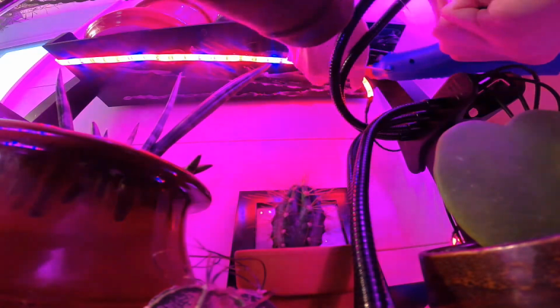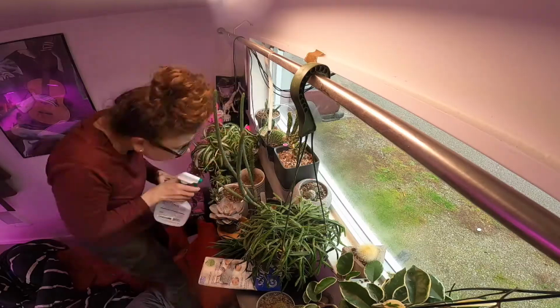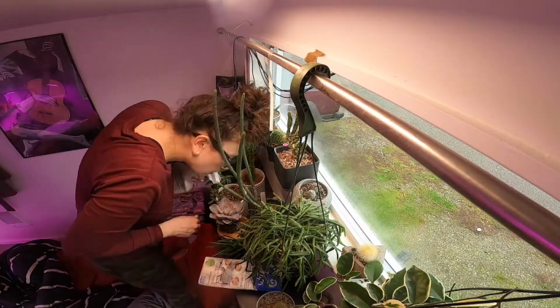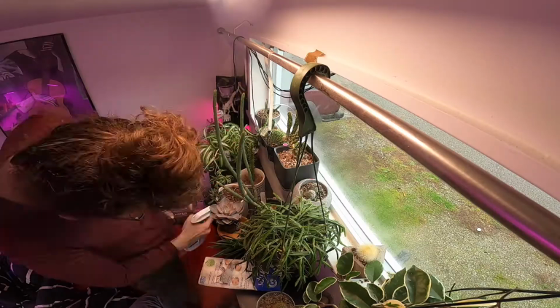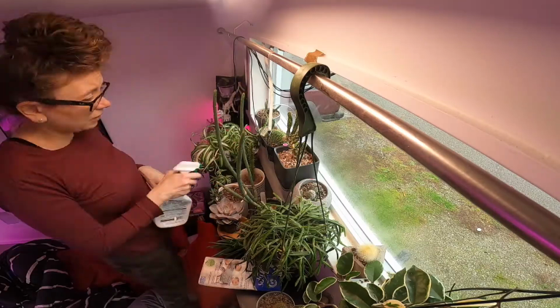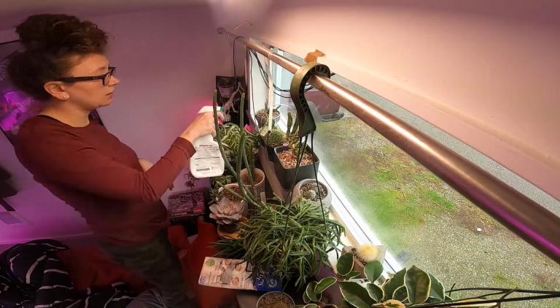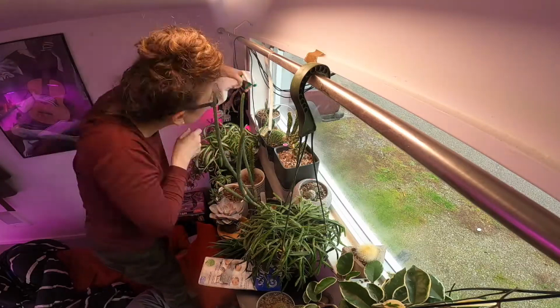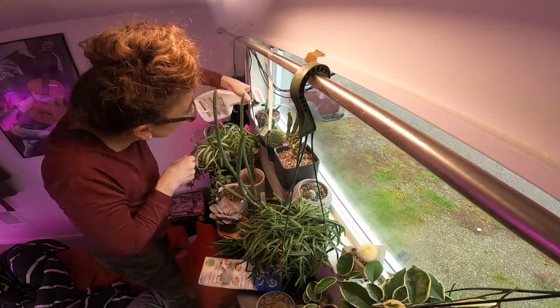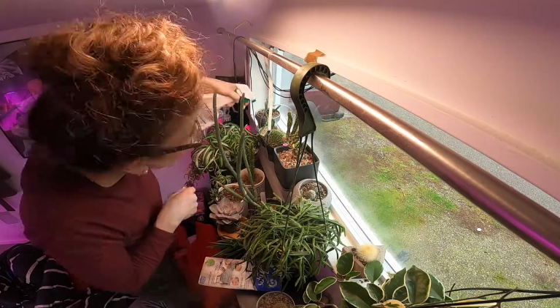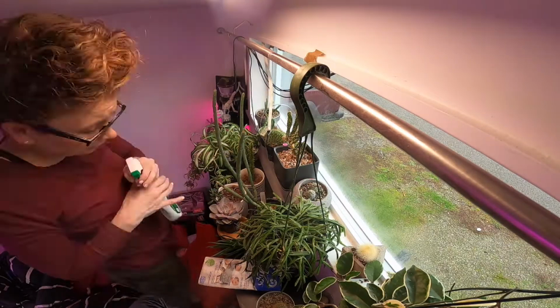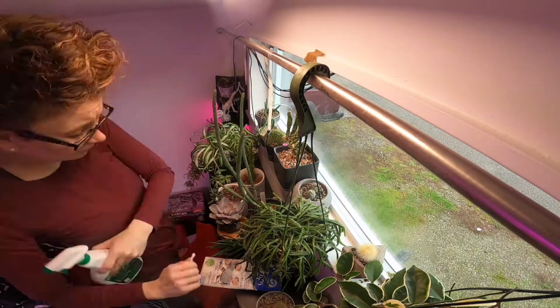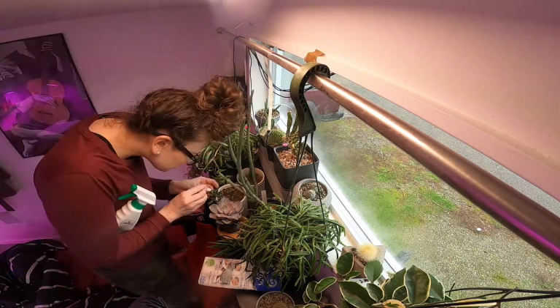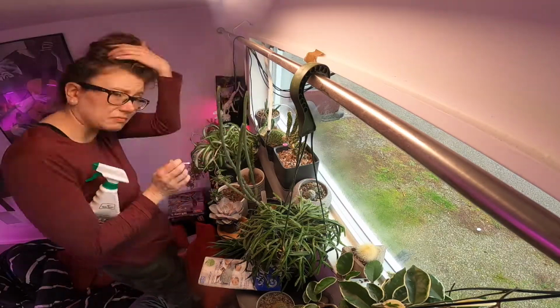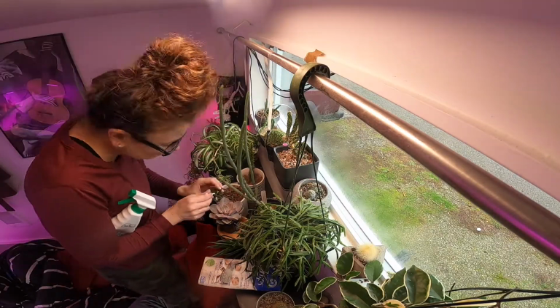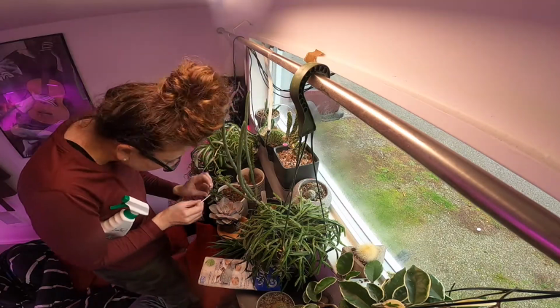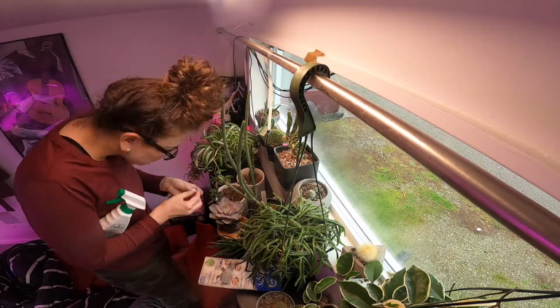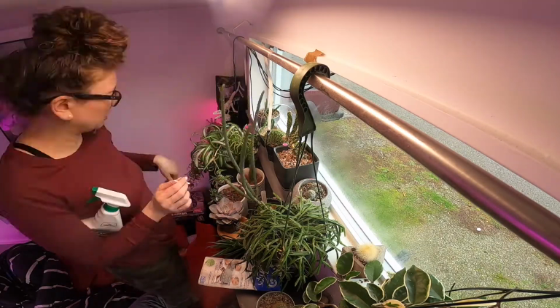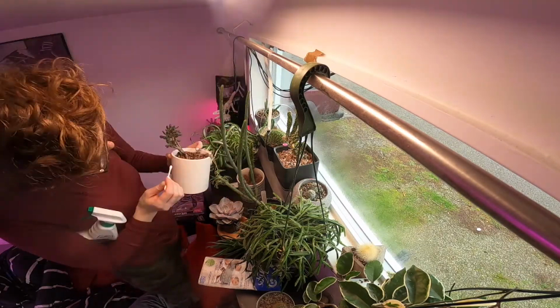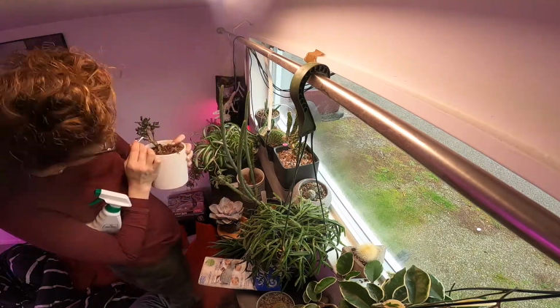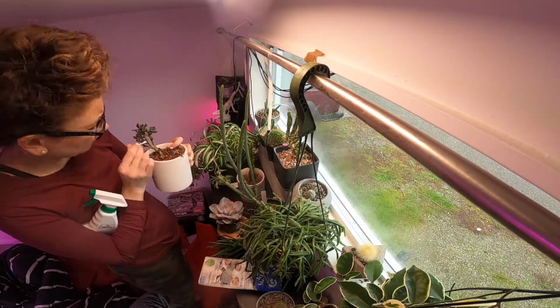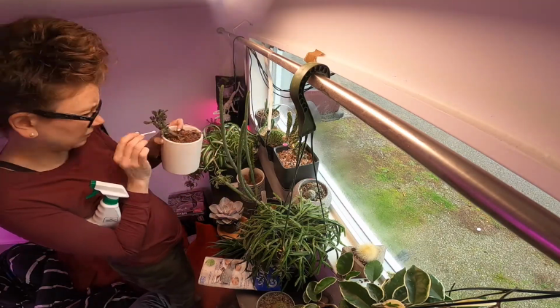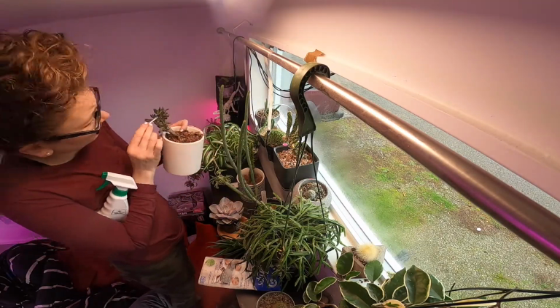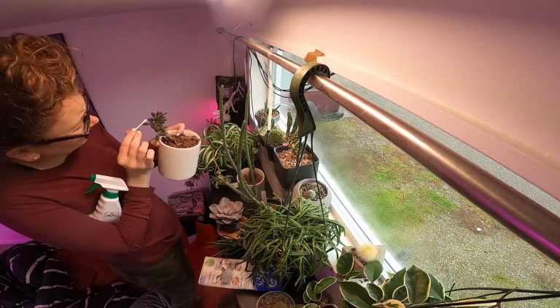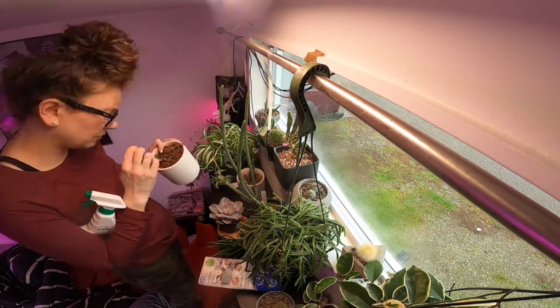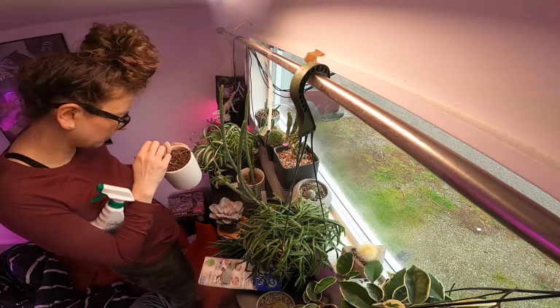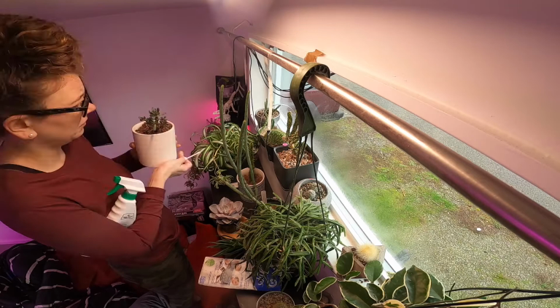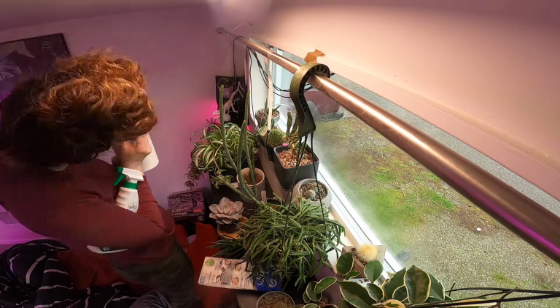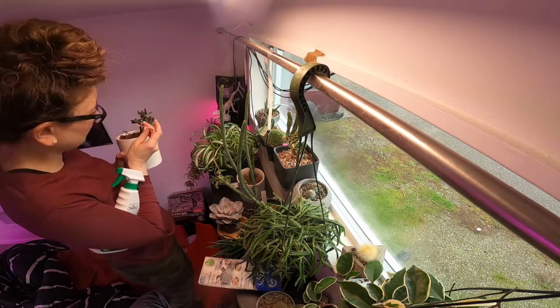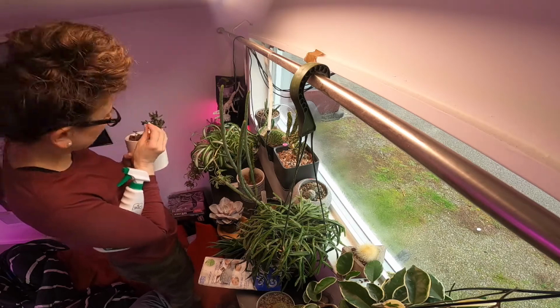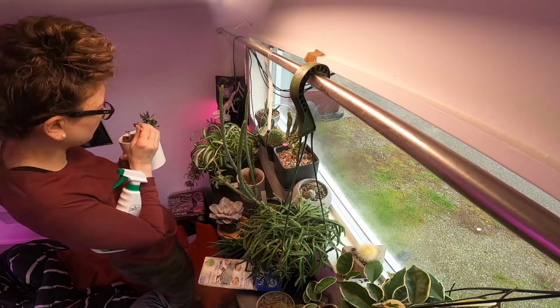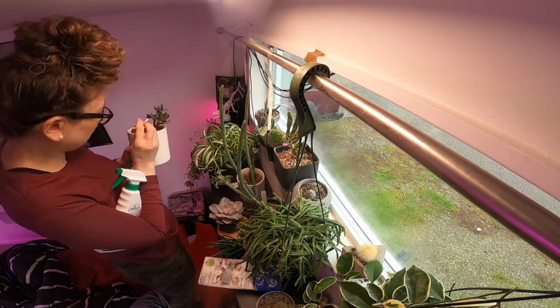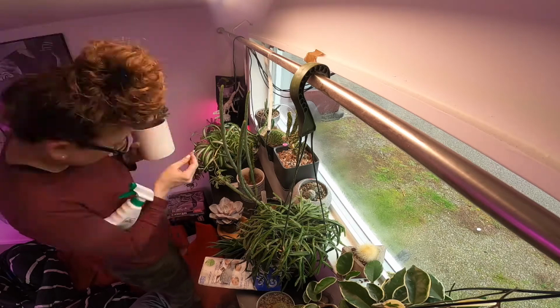And it is here, while I'm doing my maintenance, that my foliage buying frenzy begins.